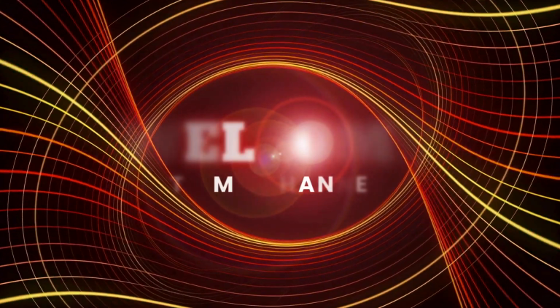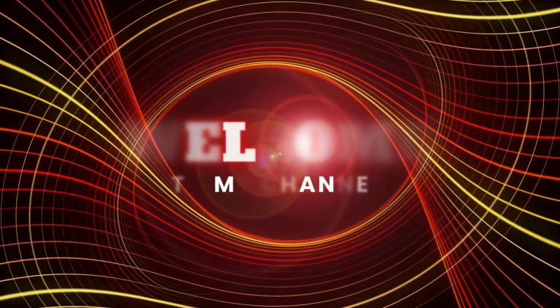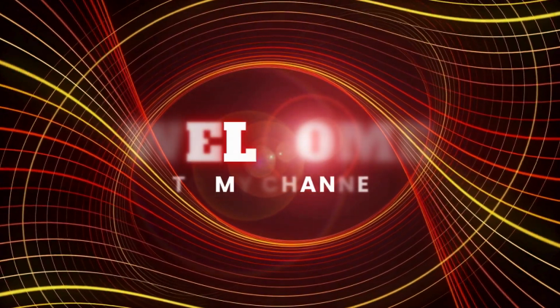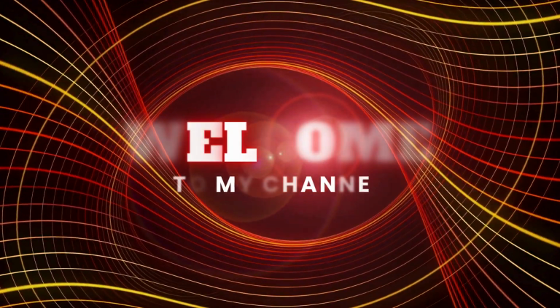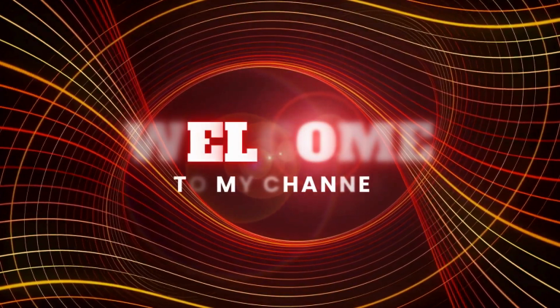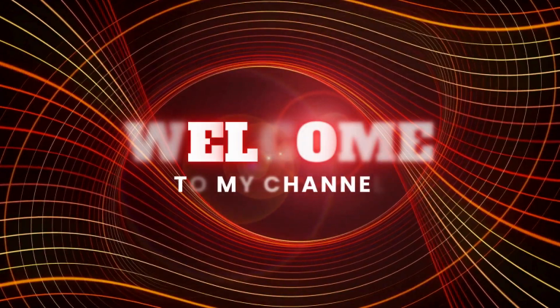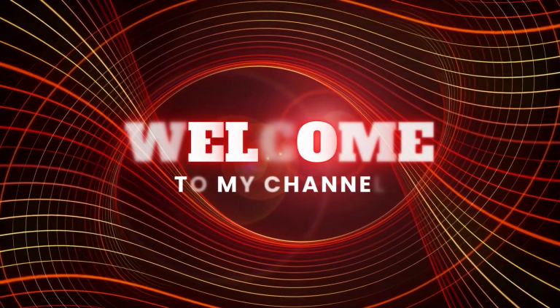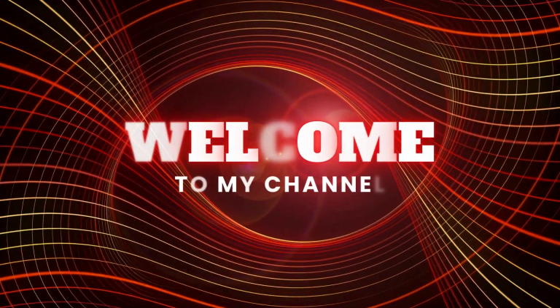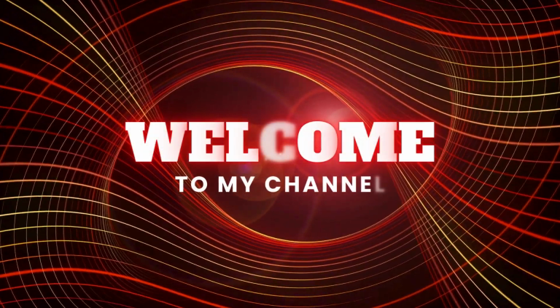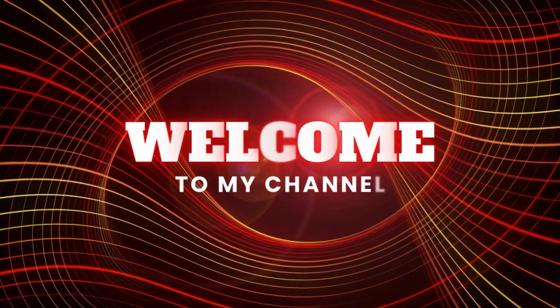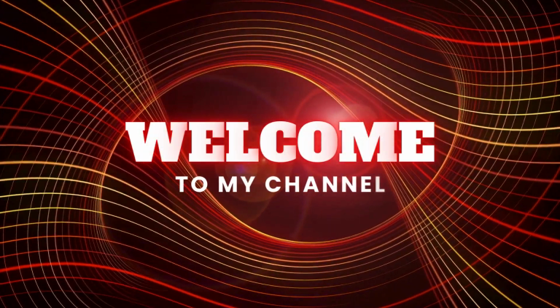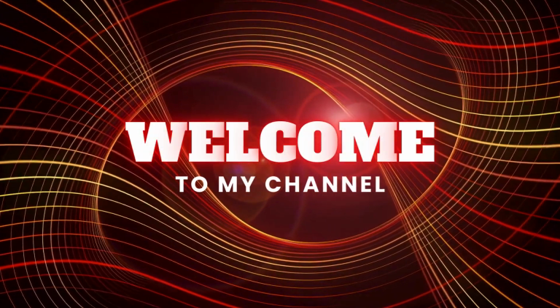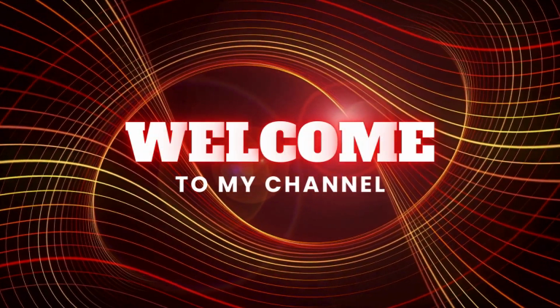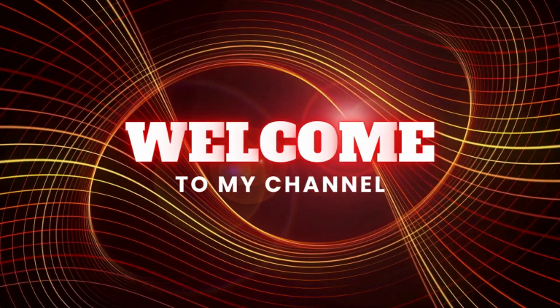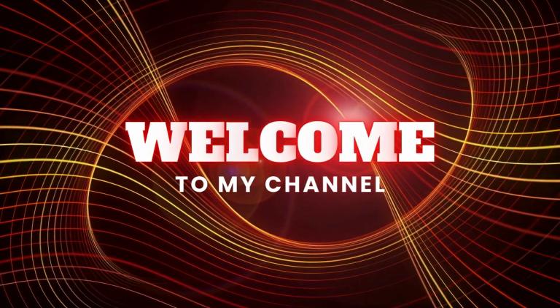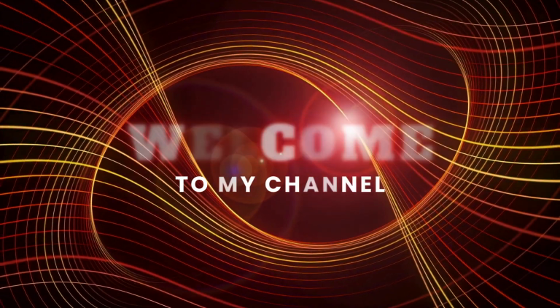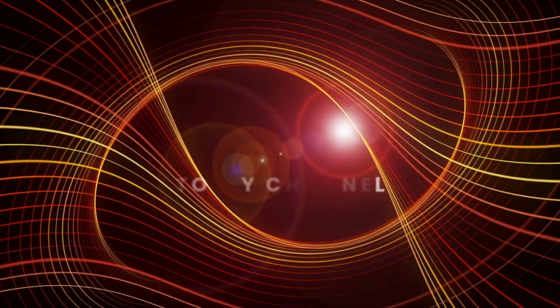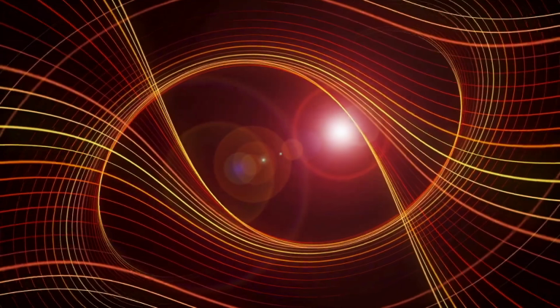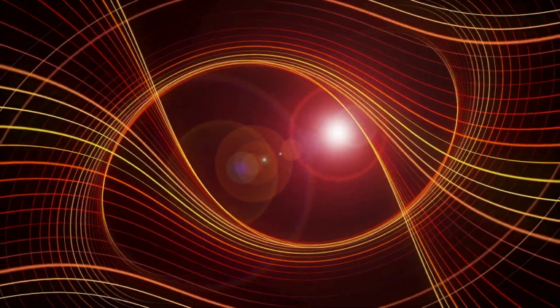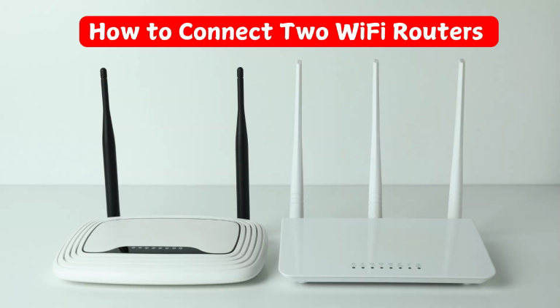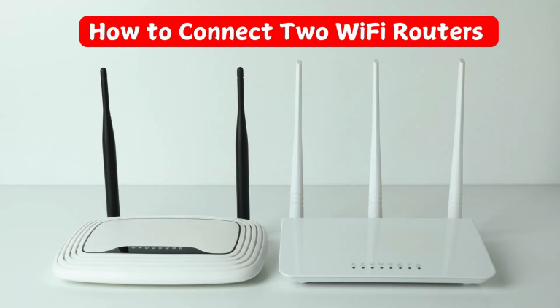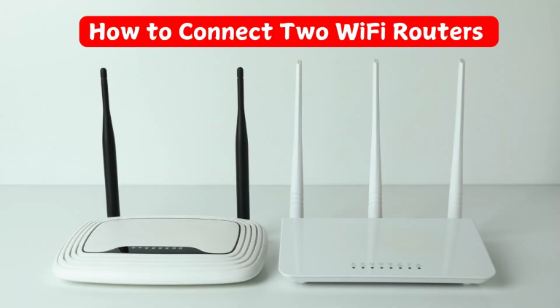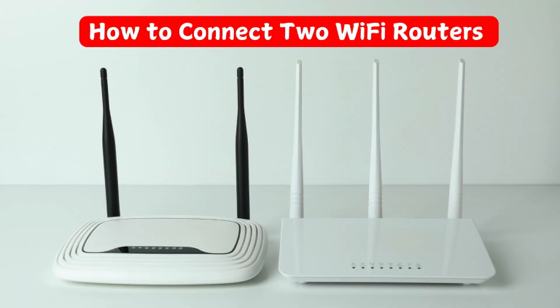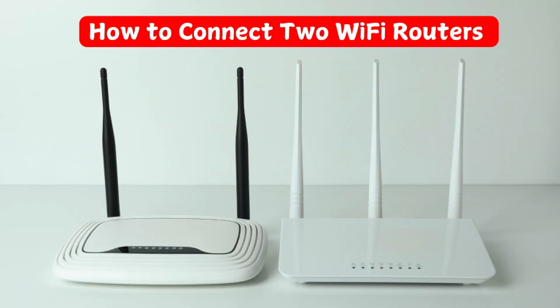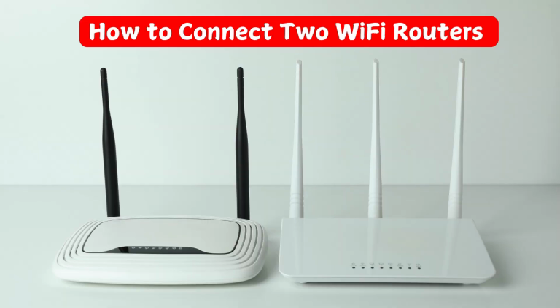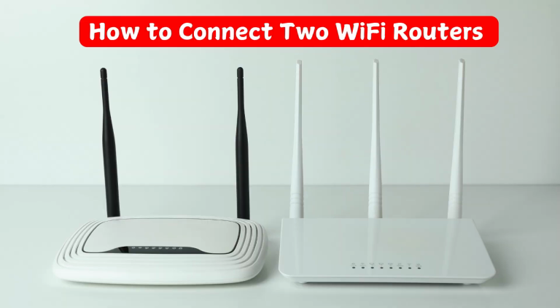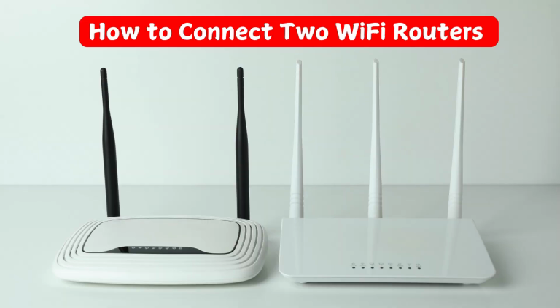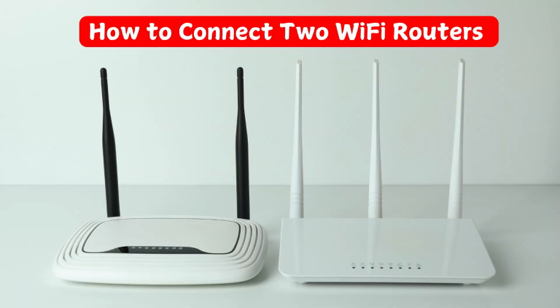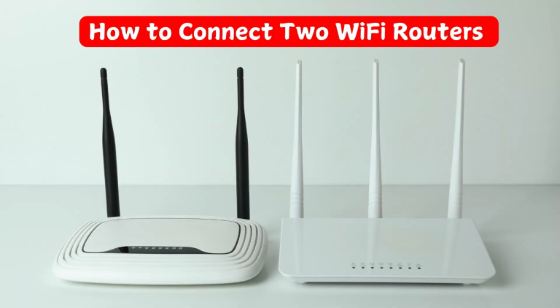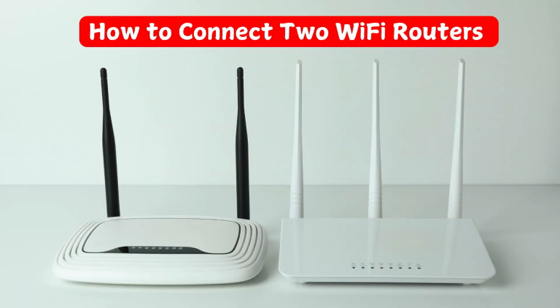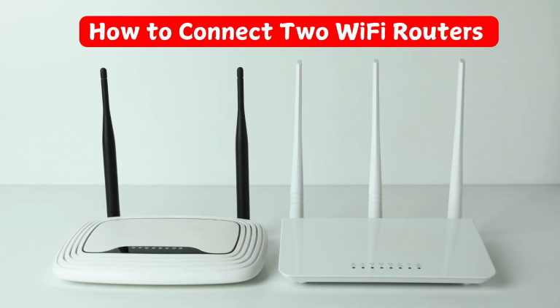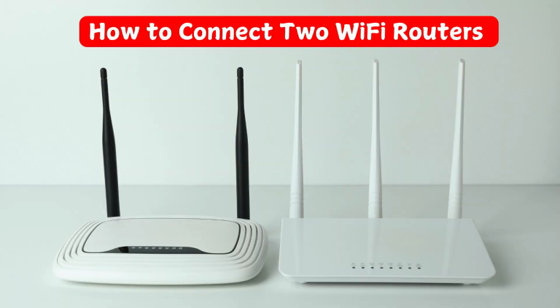Welcome to my channel. How to connect two Wi-Fi routers.